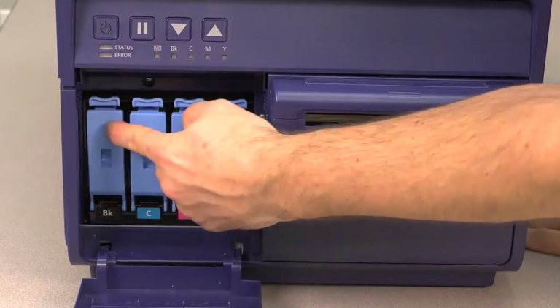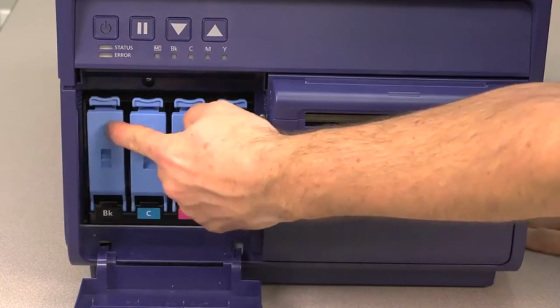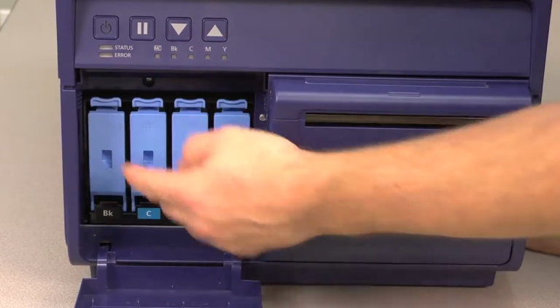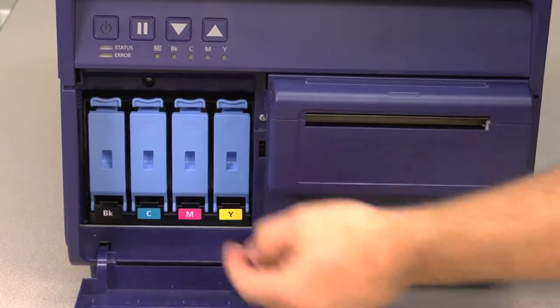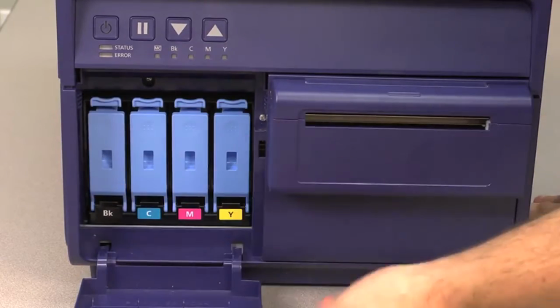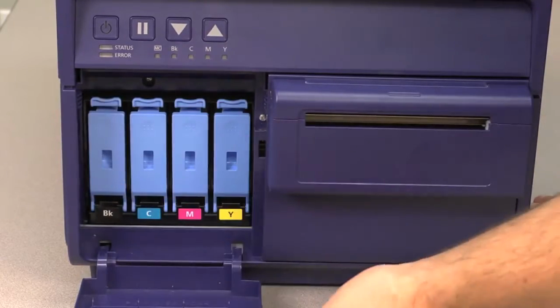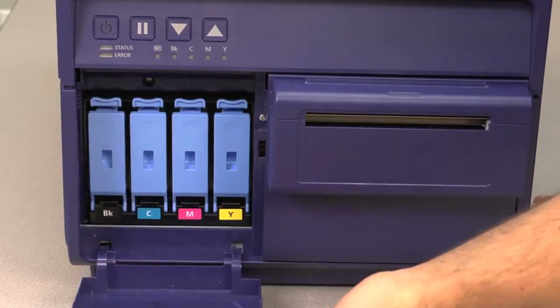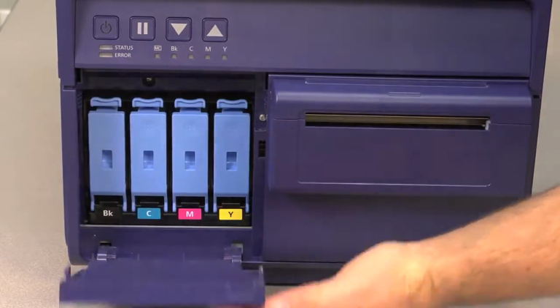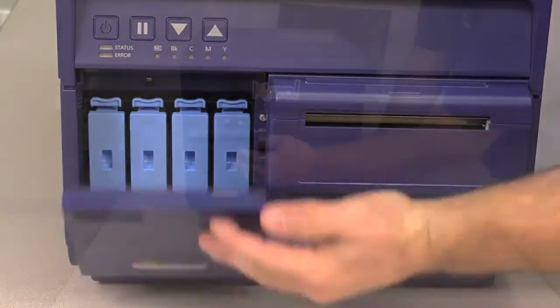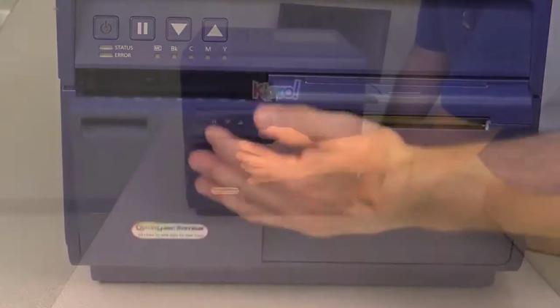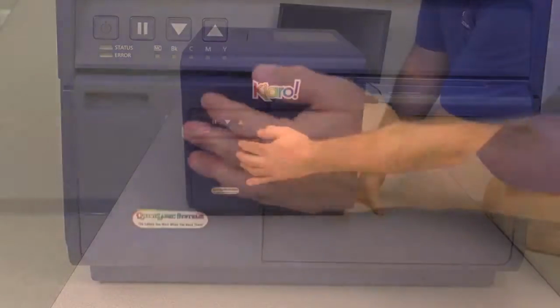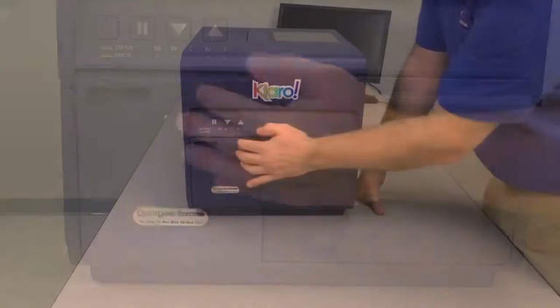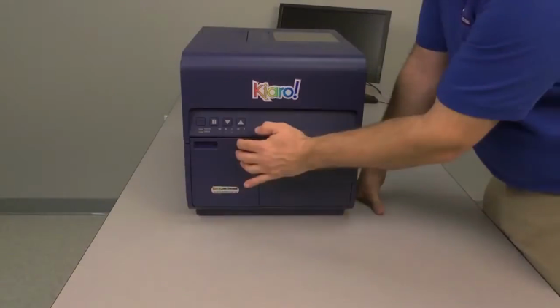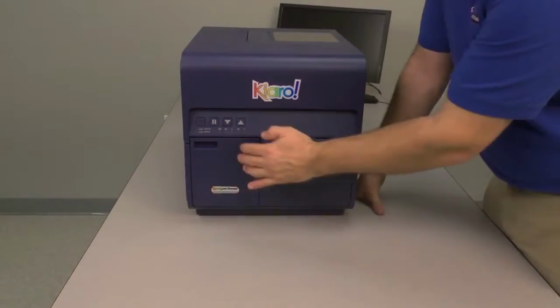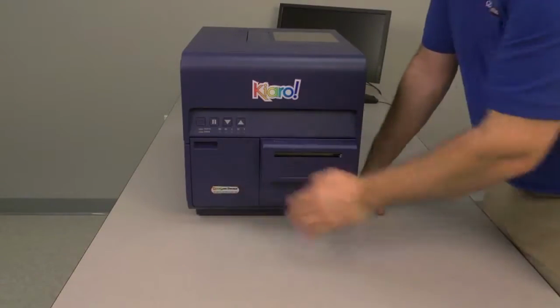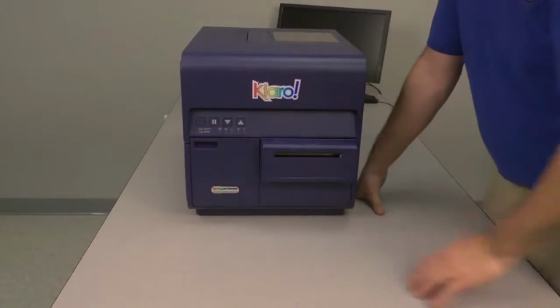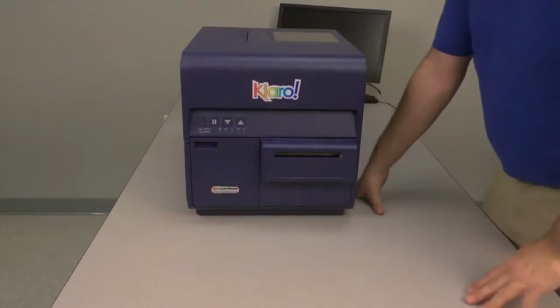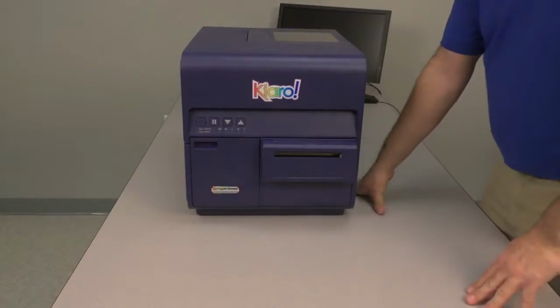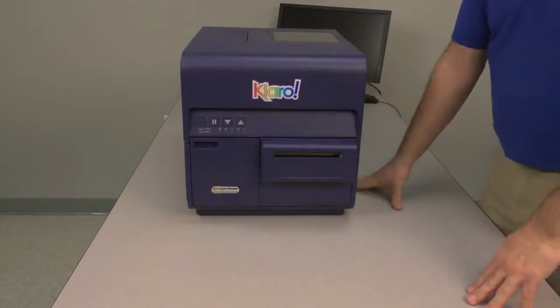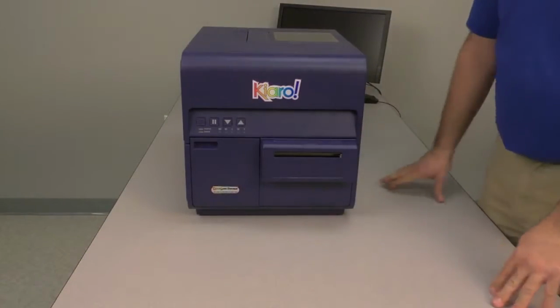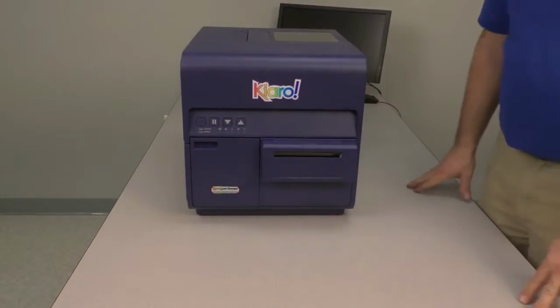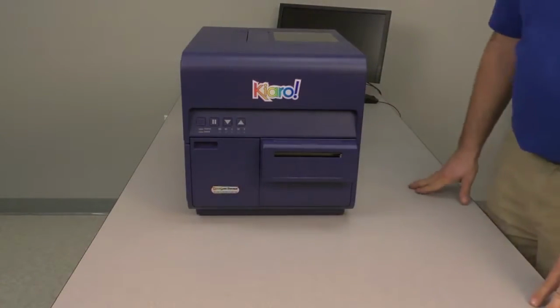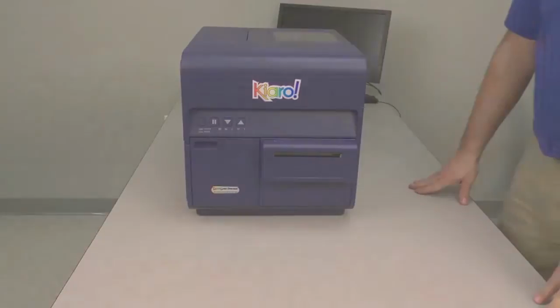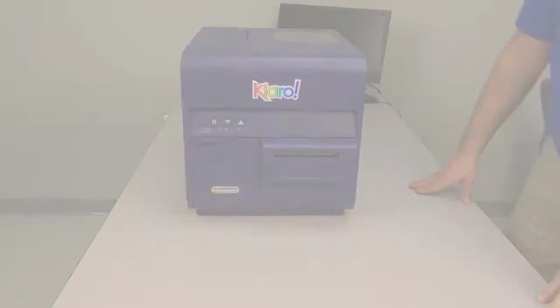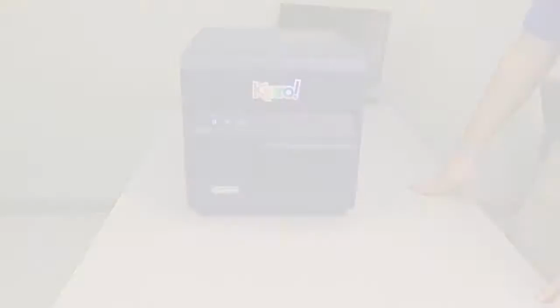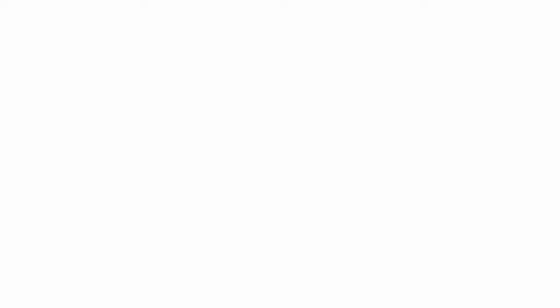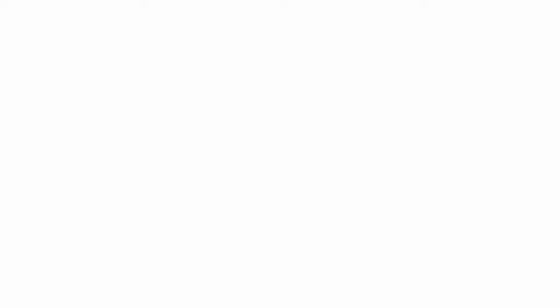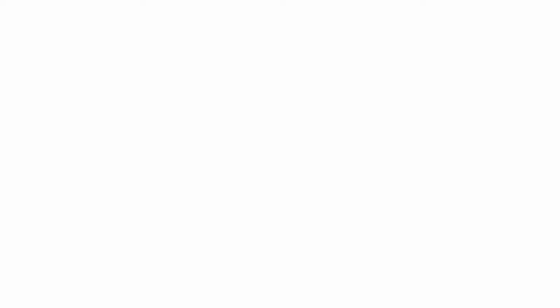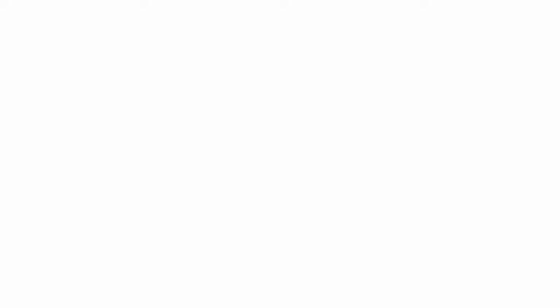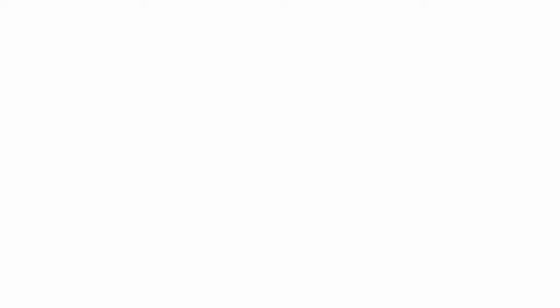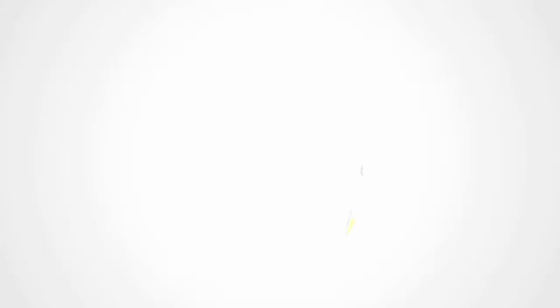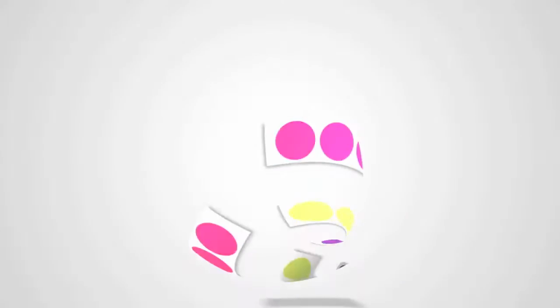Finally, close the outer ink cartridge door. That's all there is to it.